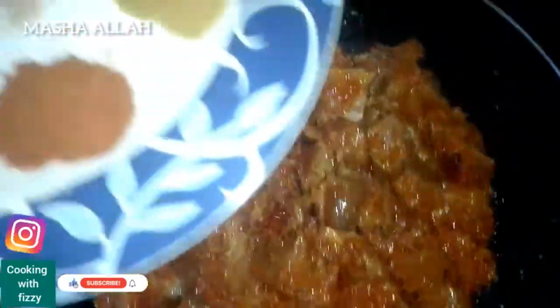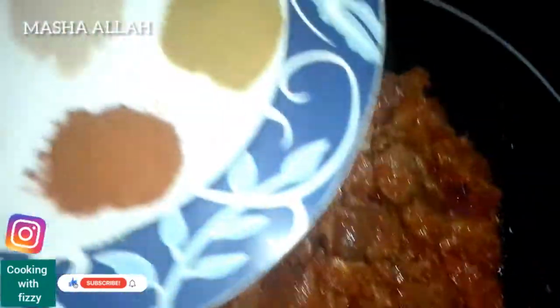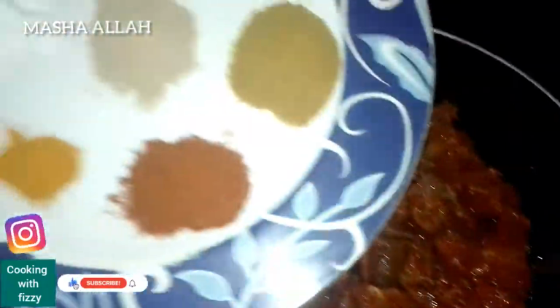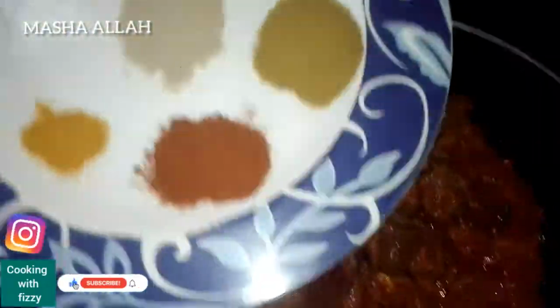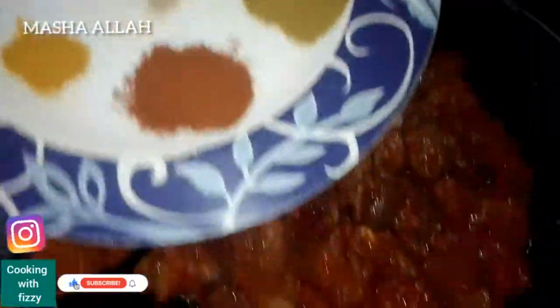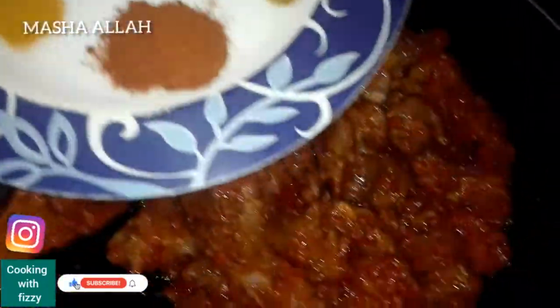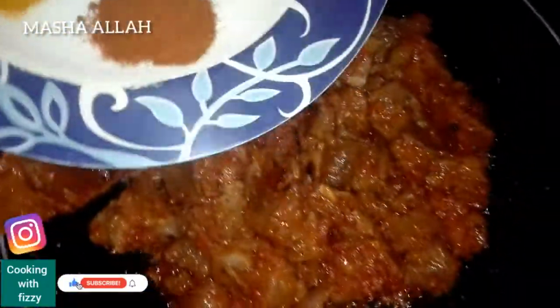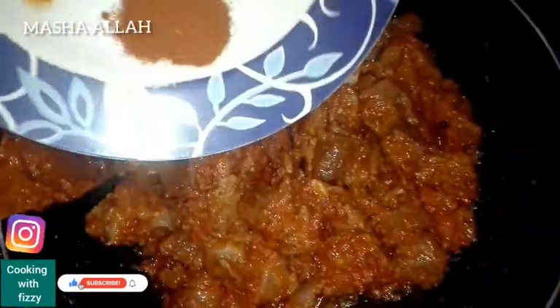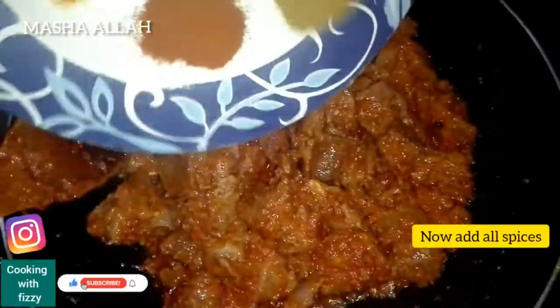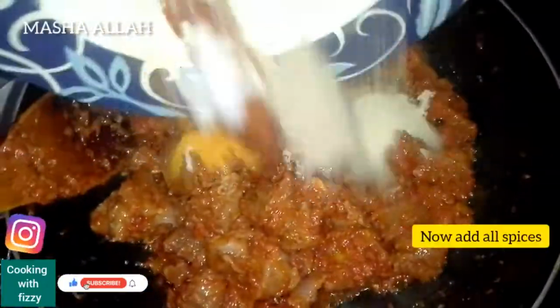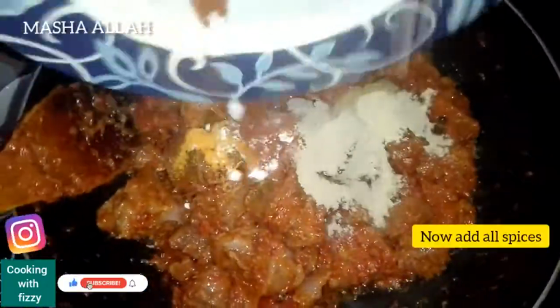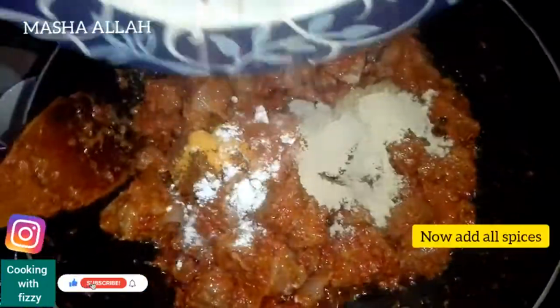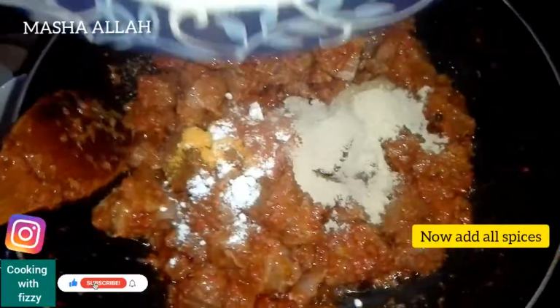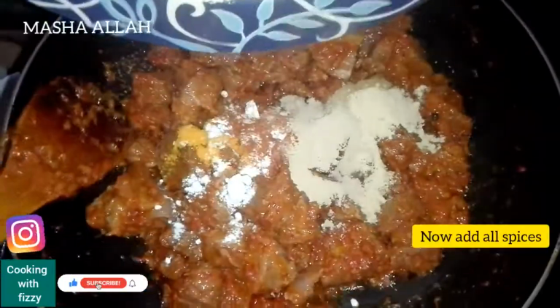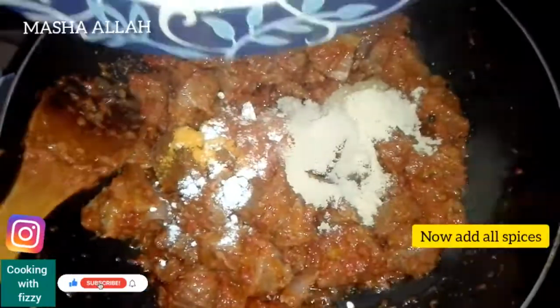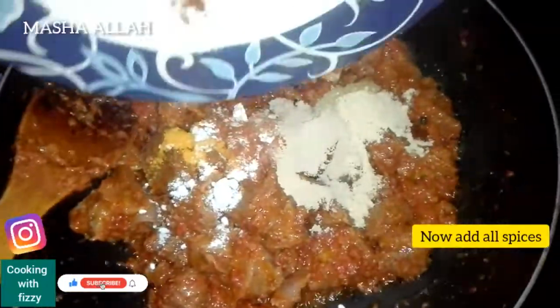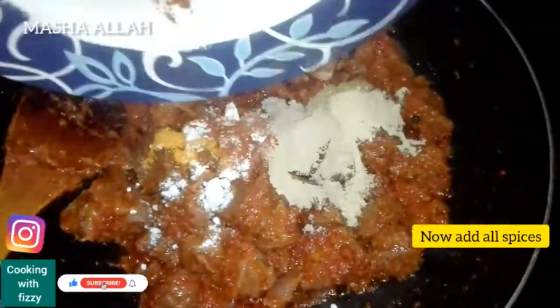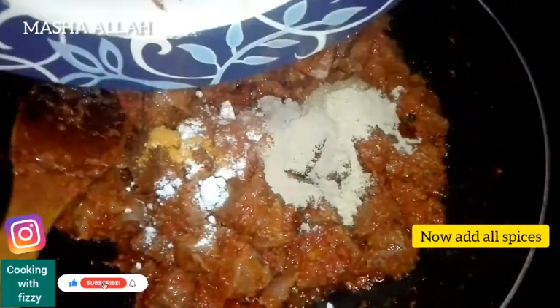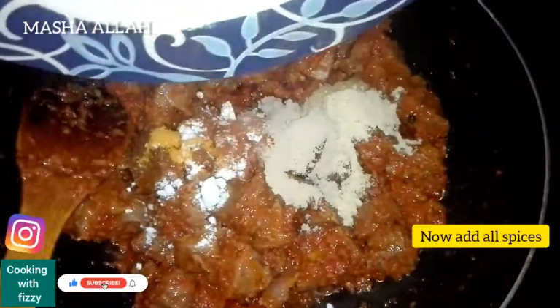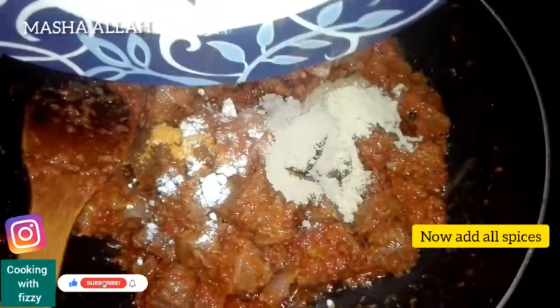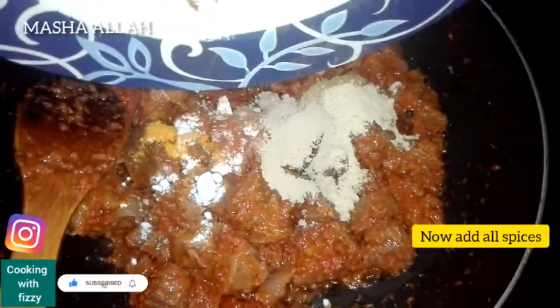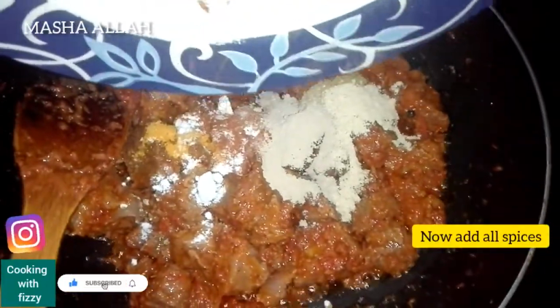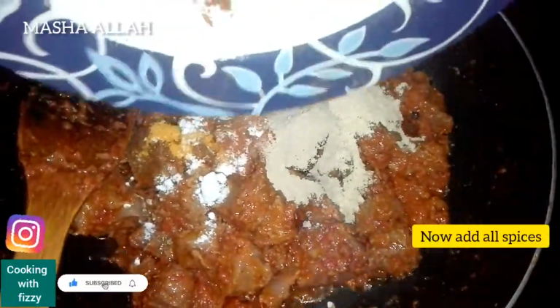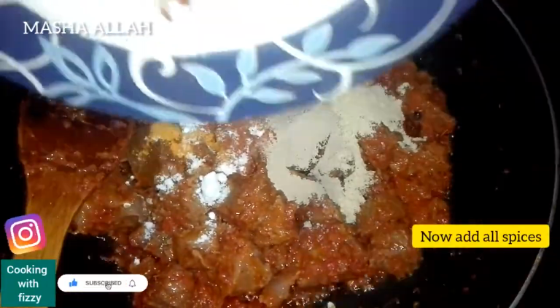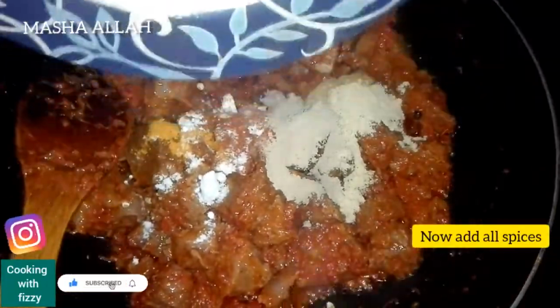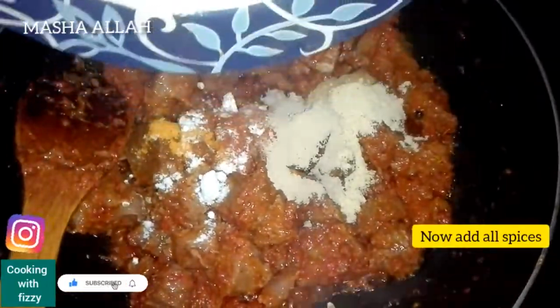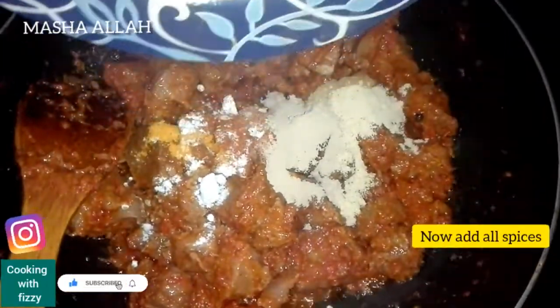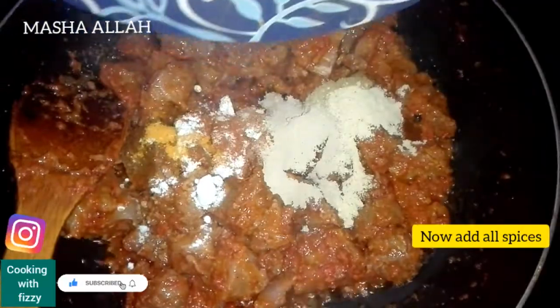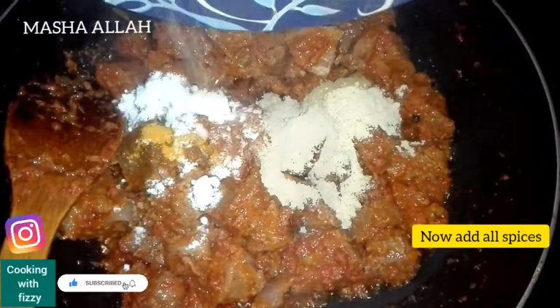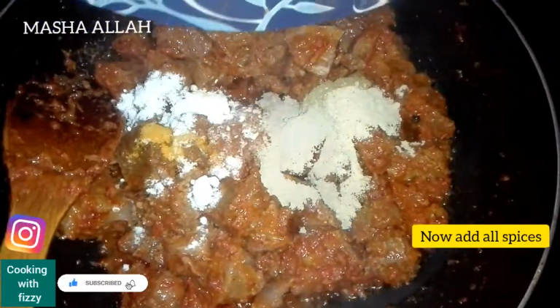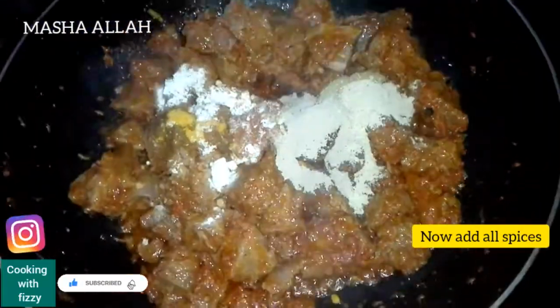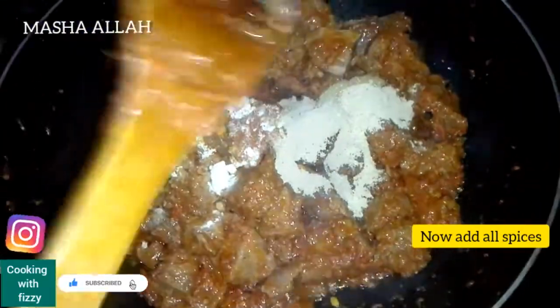Add hot water. Pepper. Then, let's move on to the next step.